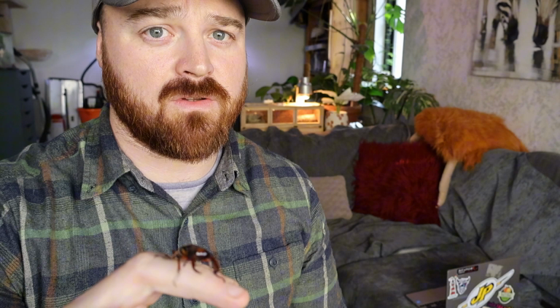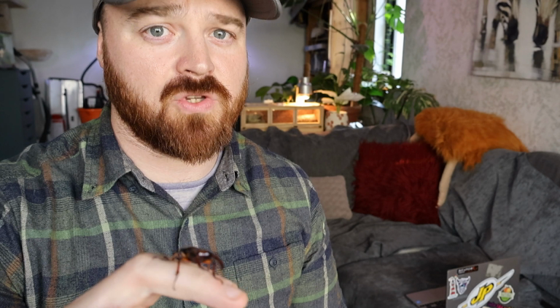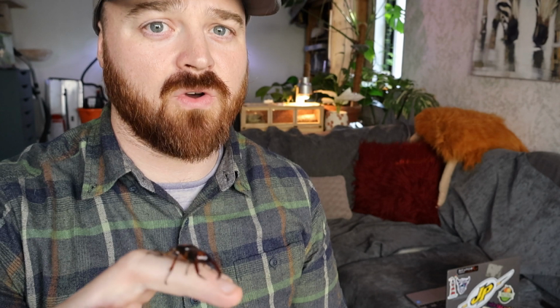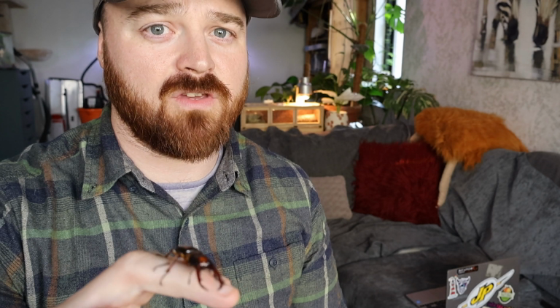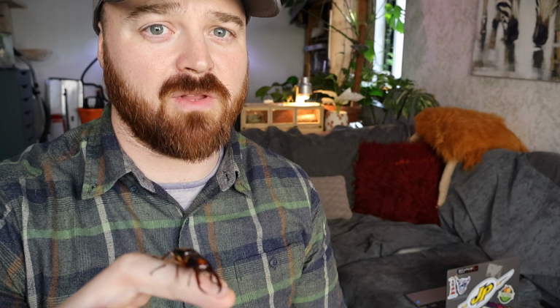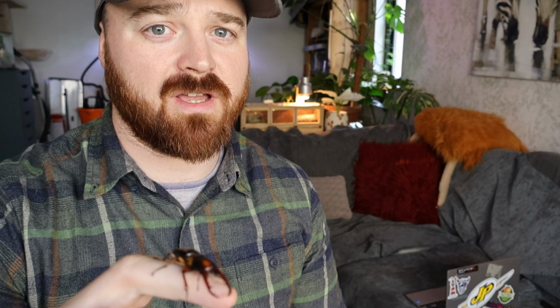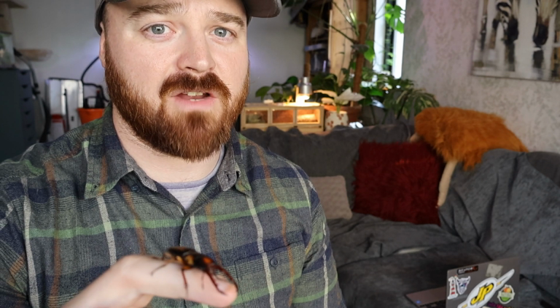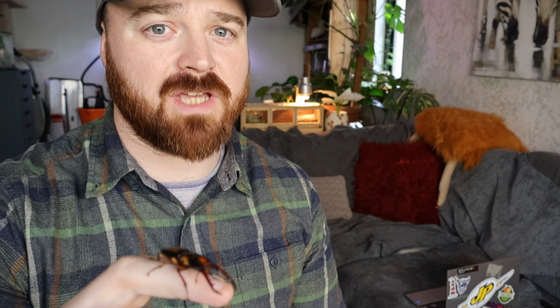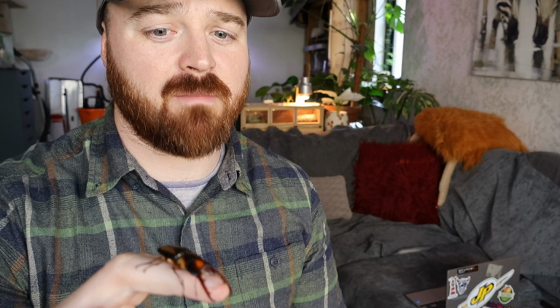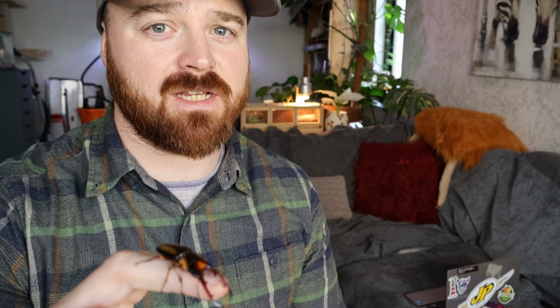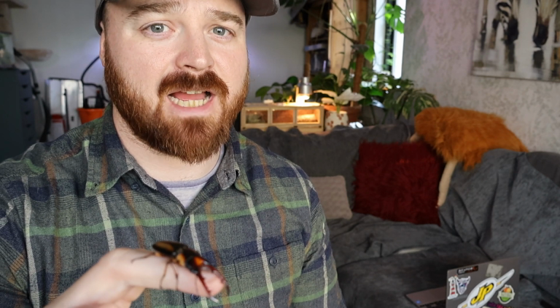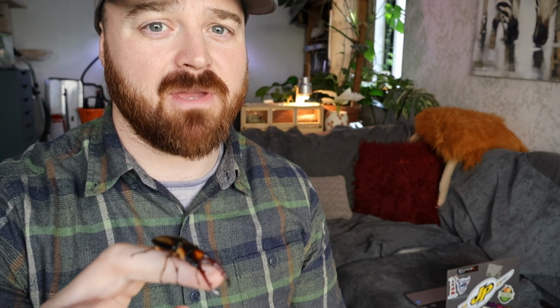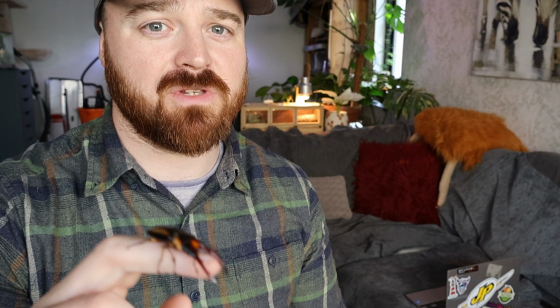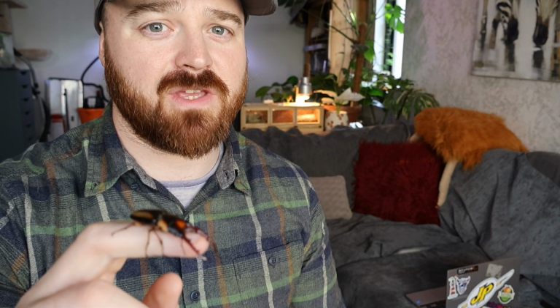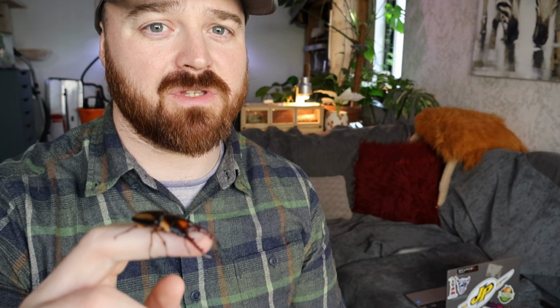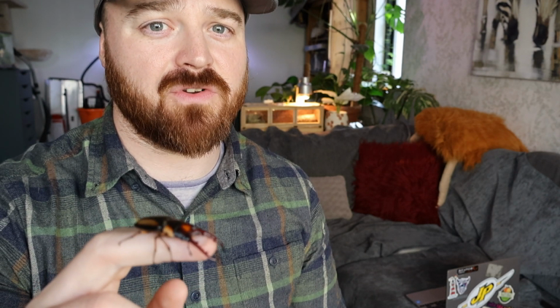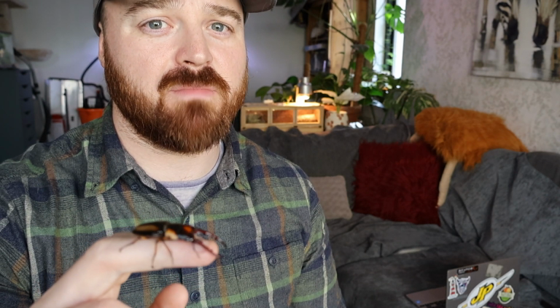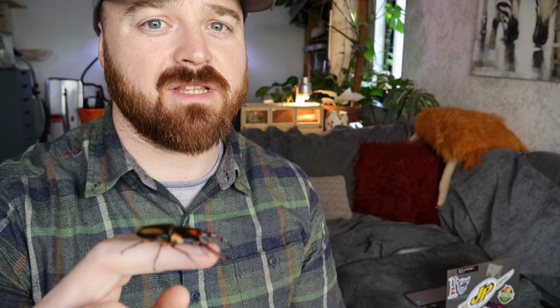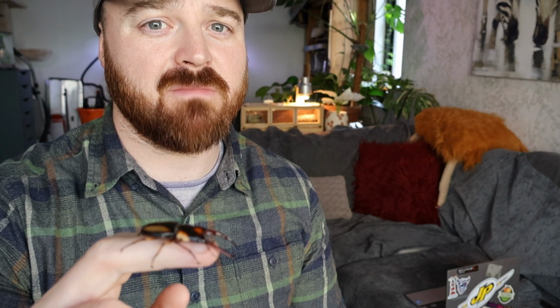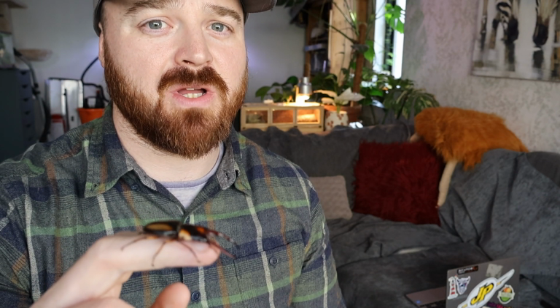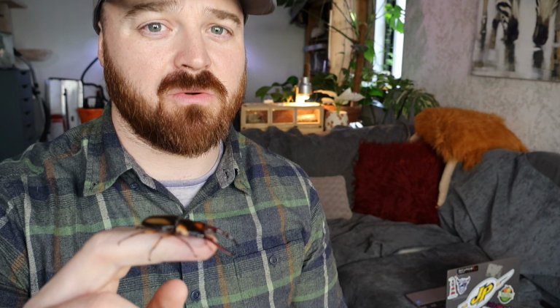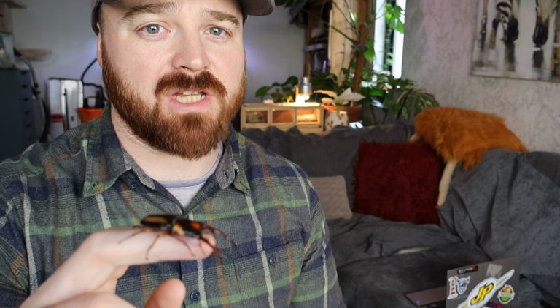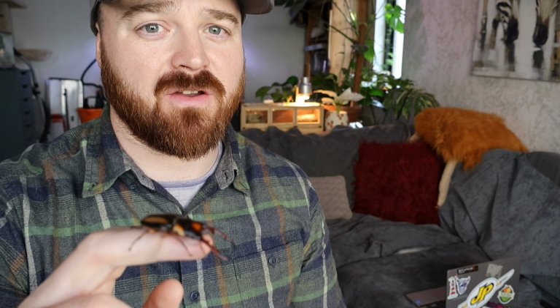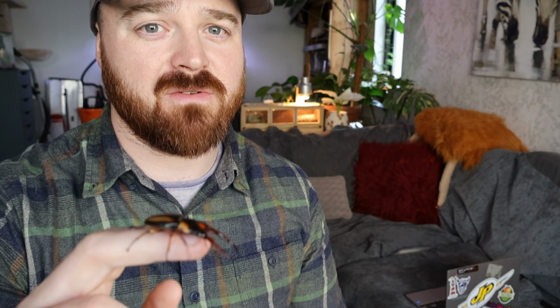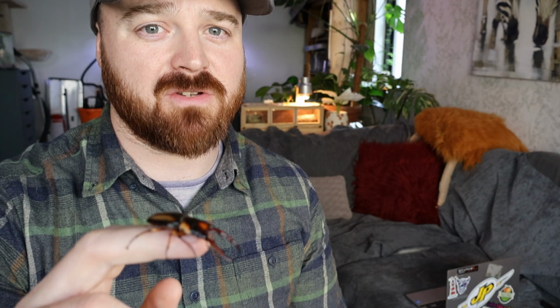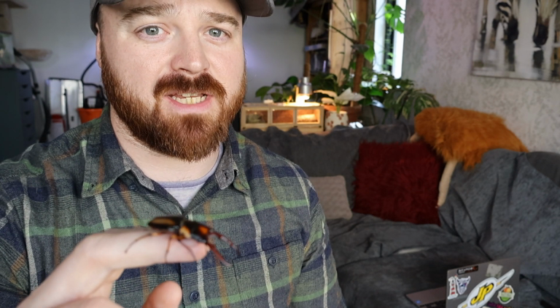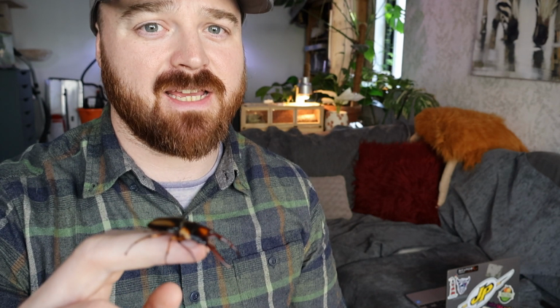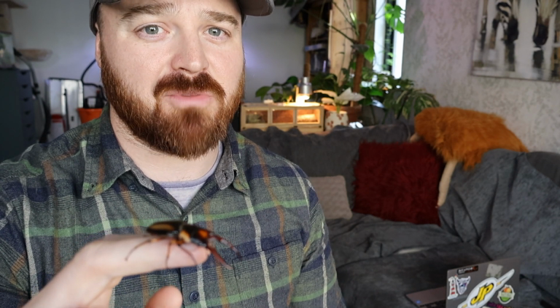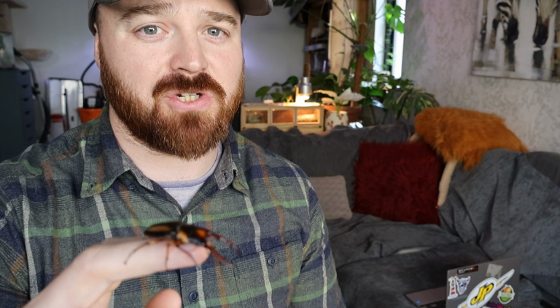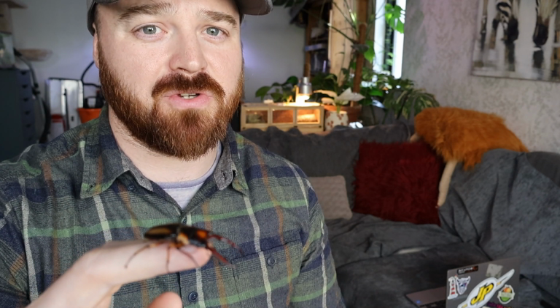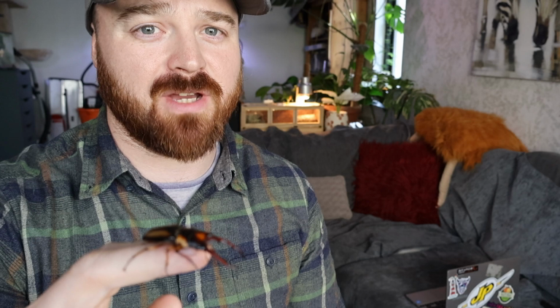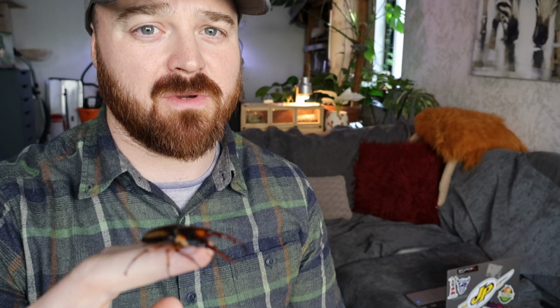So you've been lucky enough to get a pair of stag beetles and think you want to have a go at breeding them? Well stick around because today I'm going to show you how.